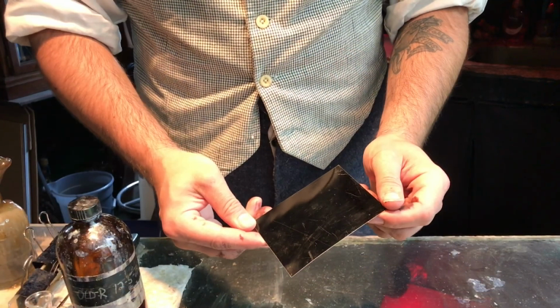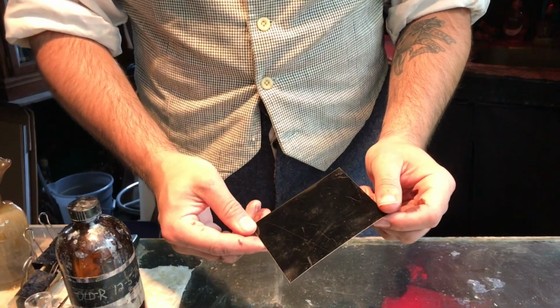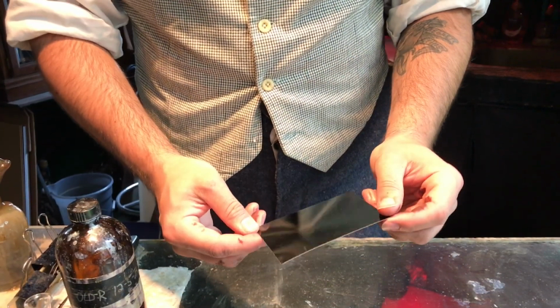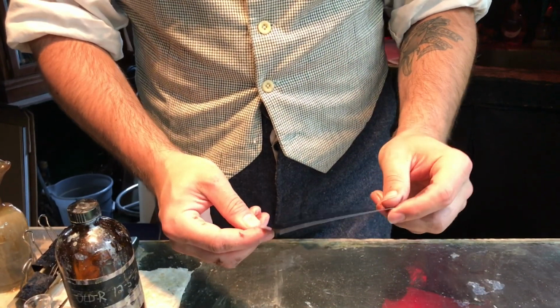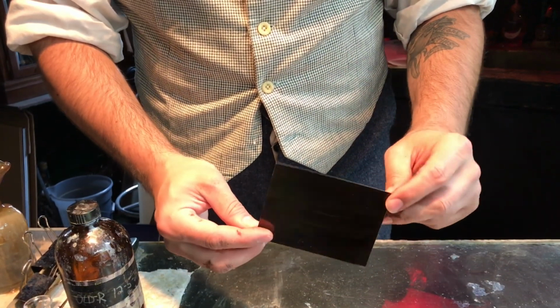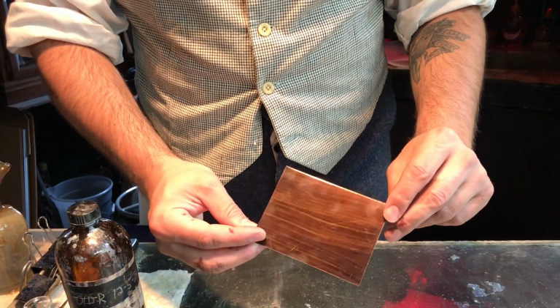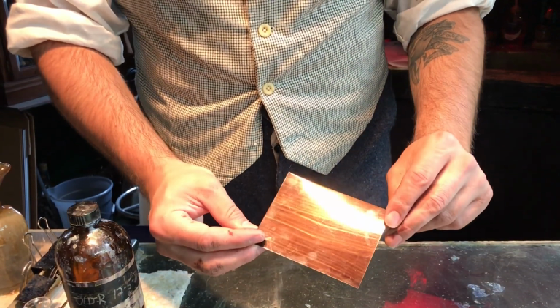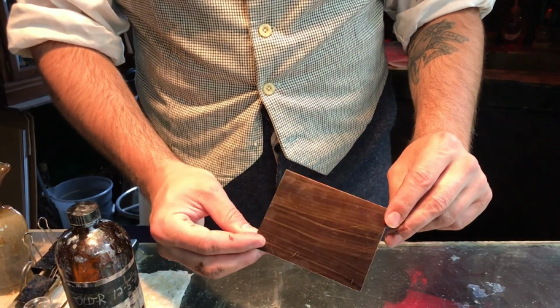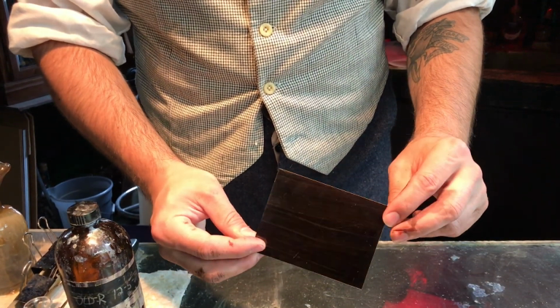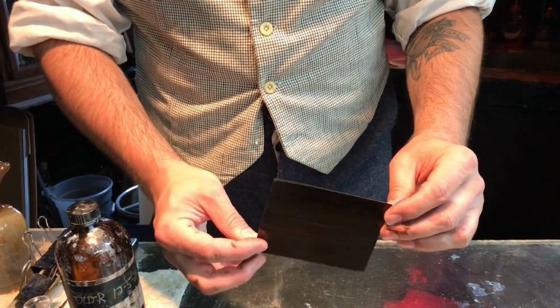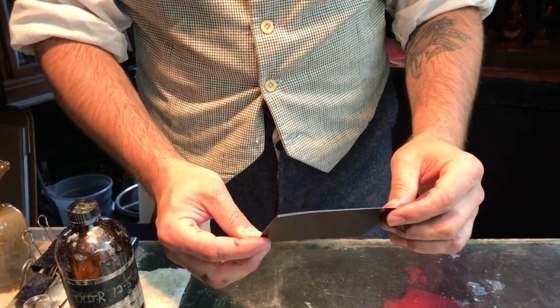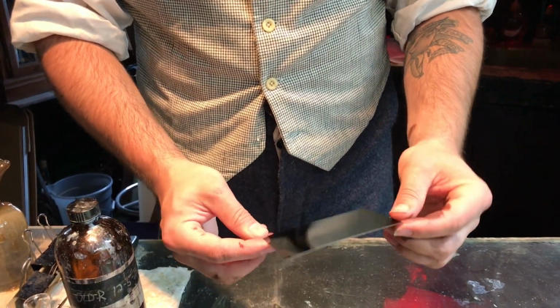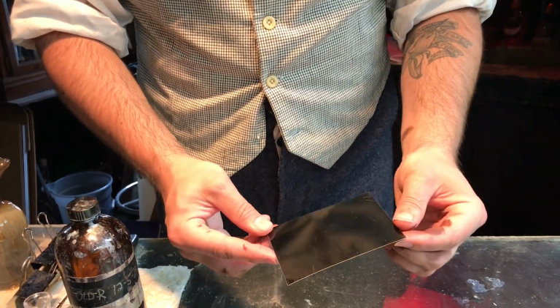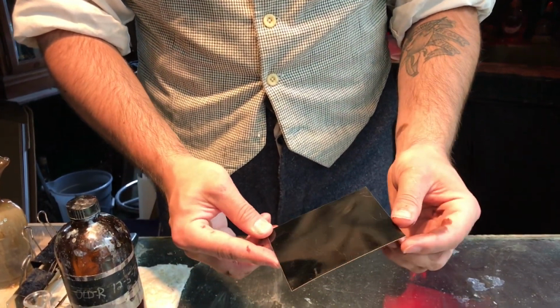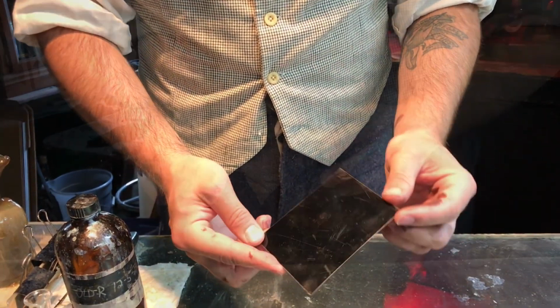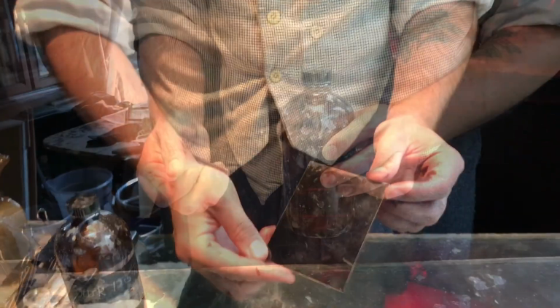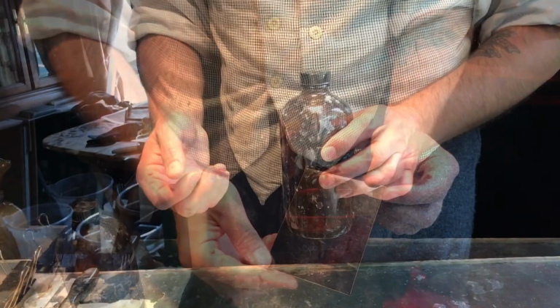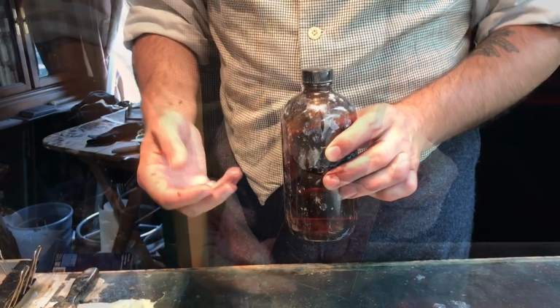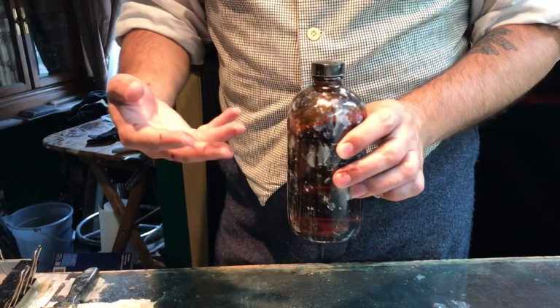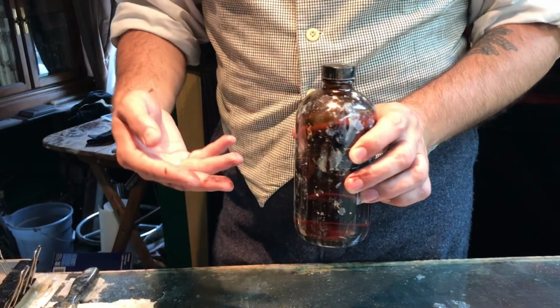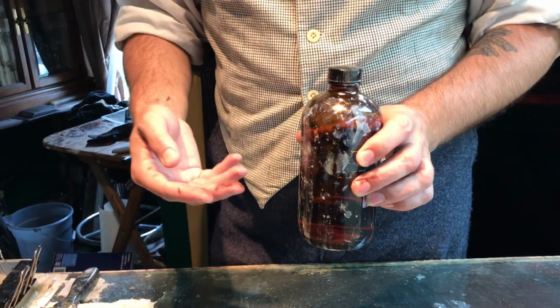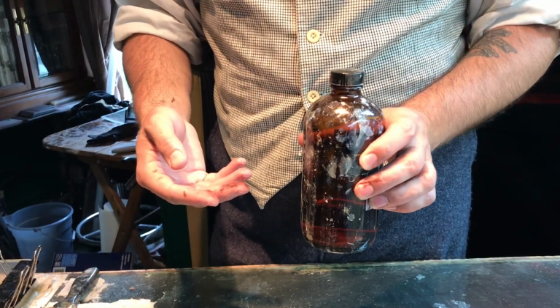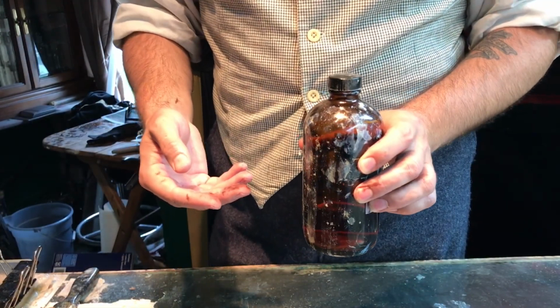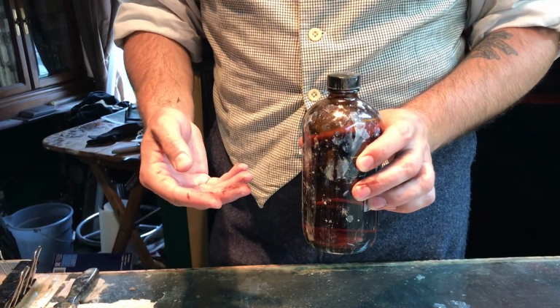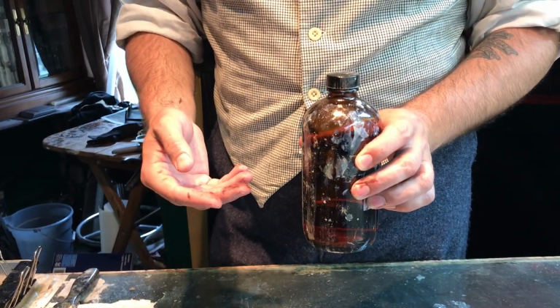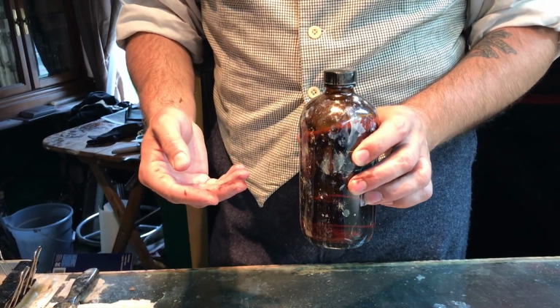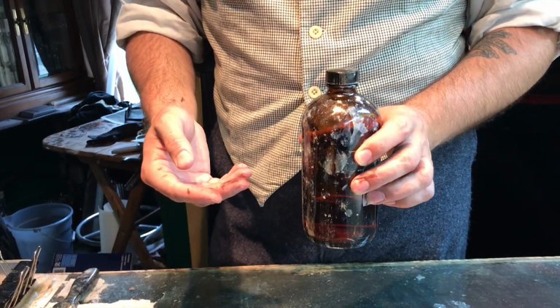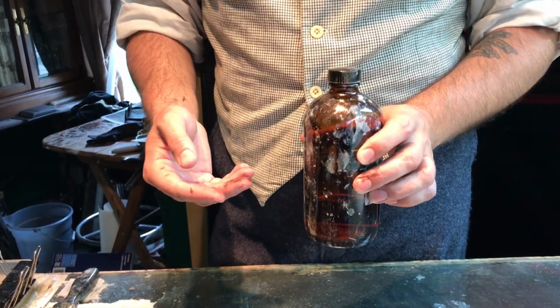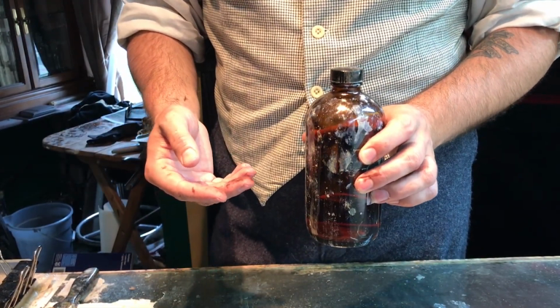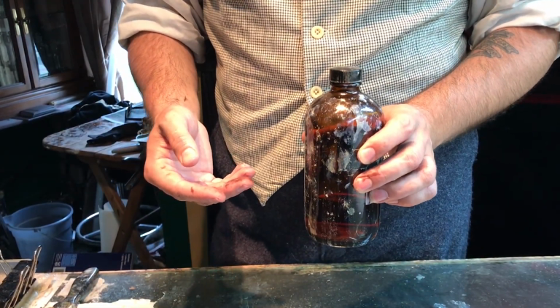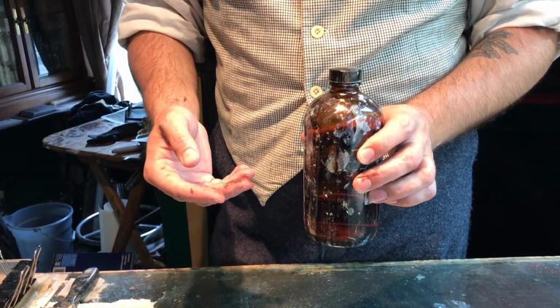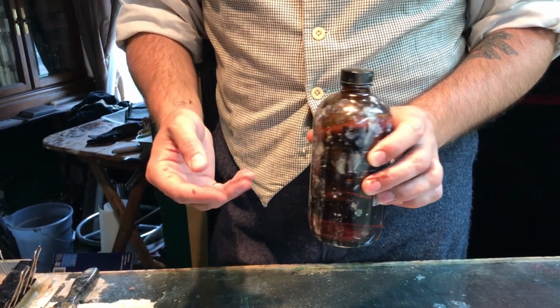You'll start with a blank black japanned tin plate. Next, you'll pour on a liquid film called collodion.